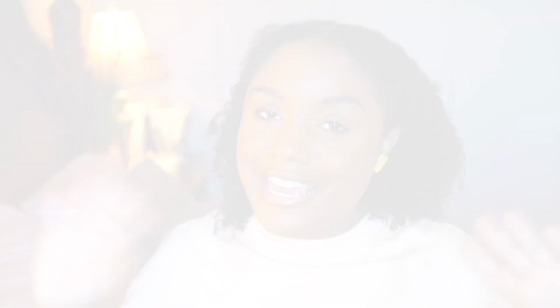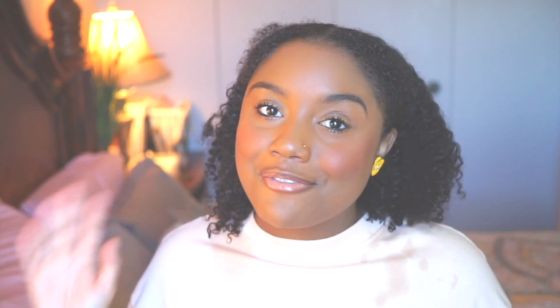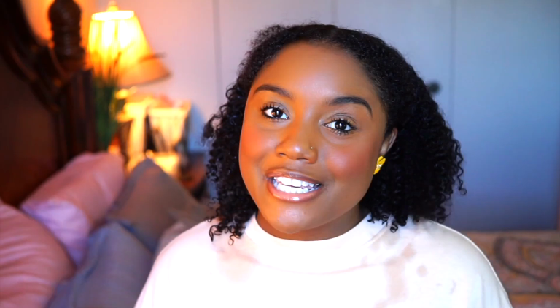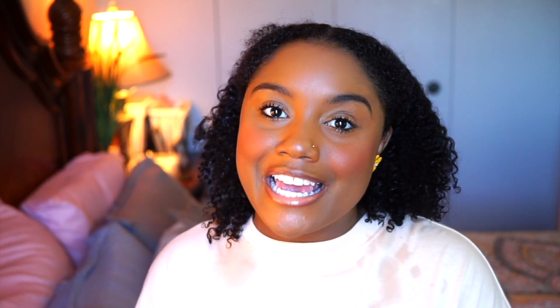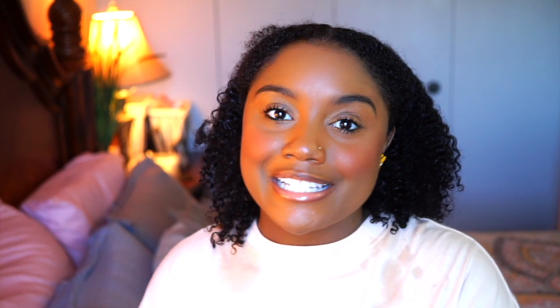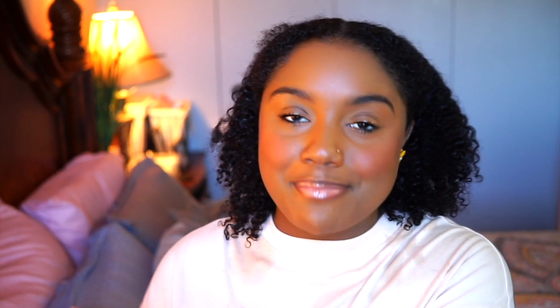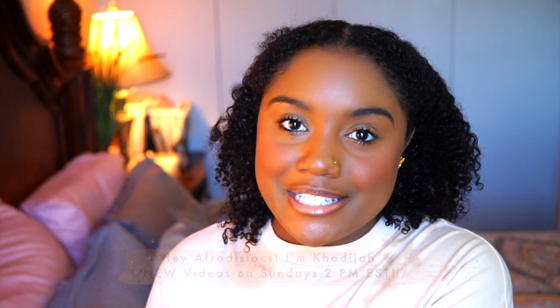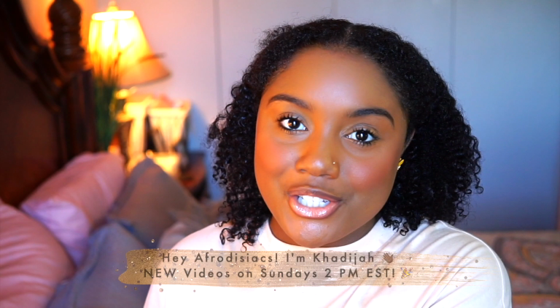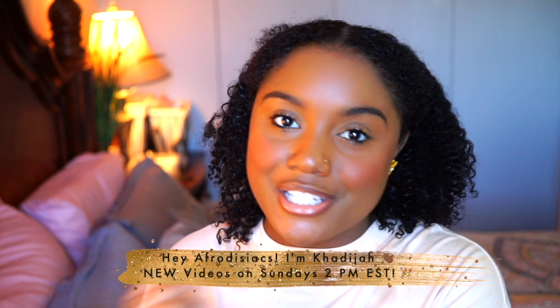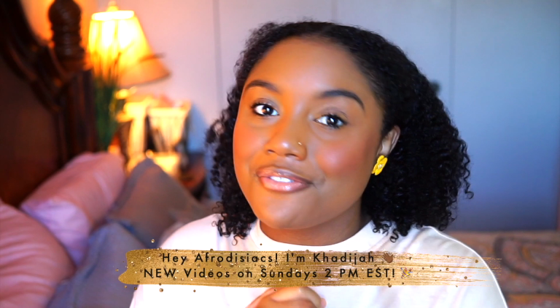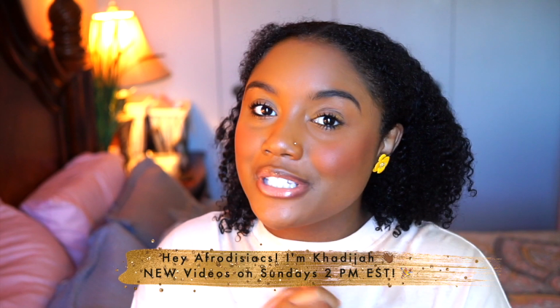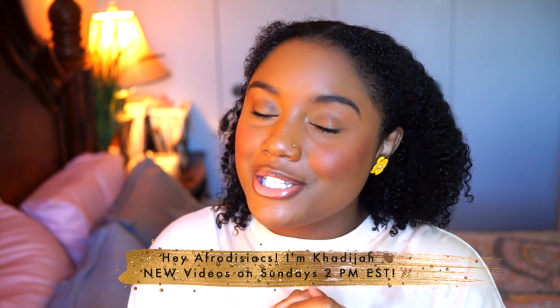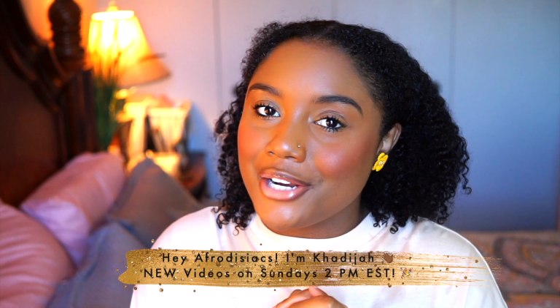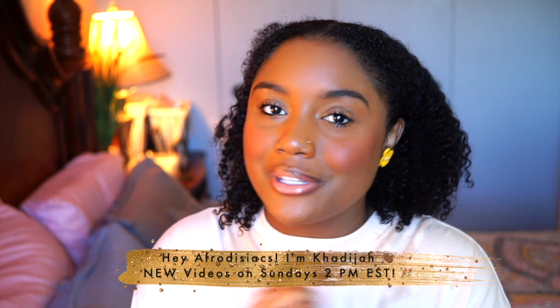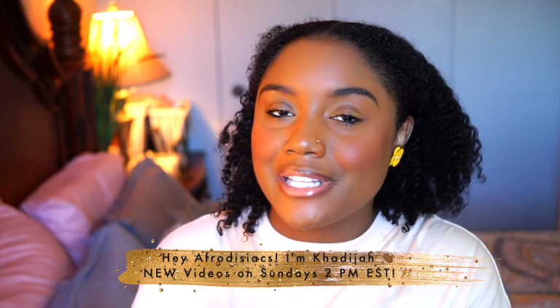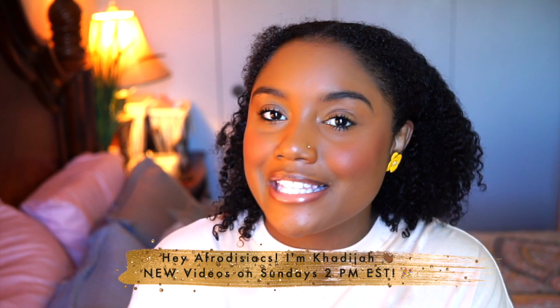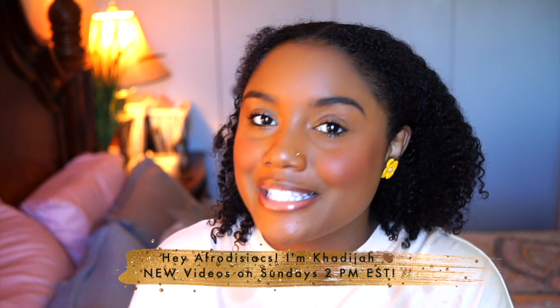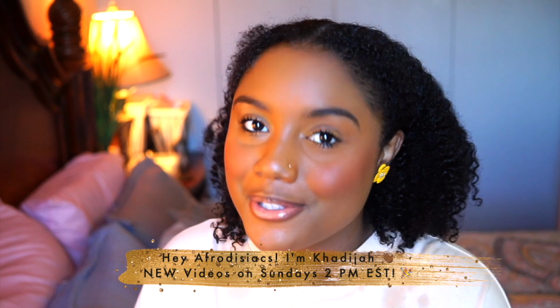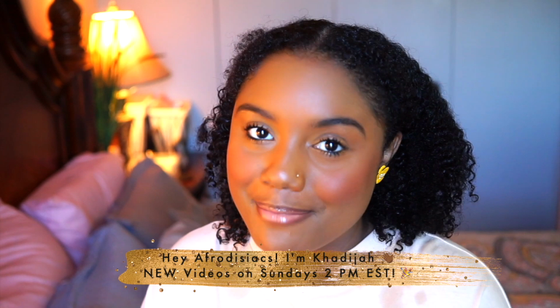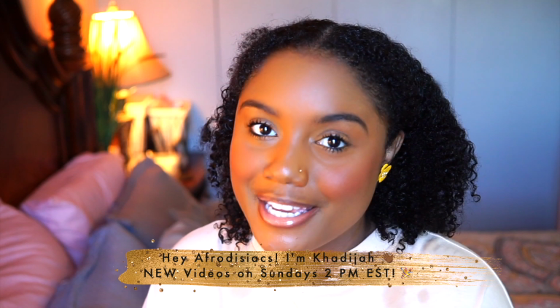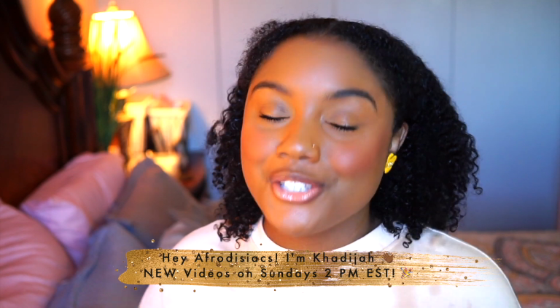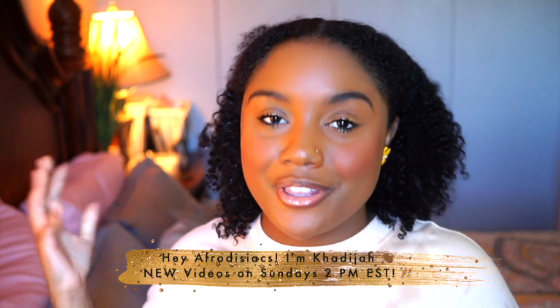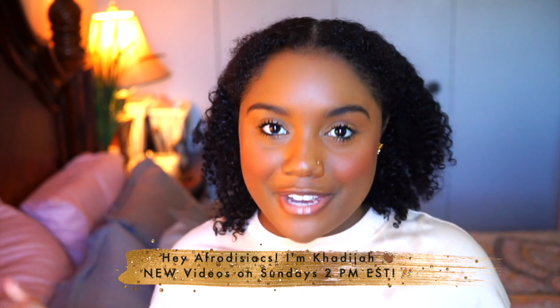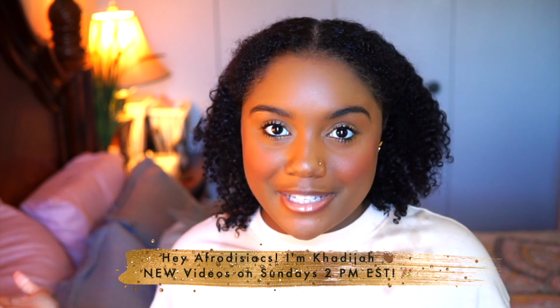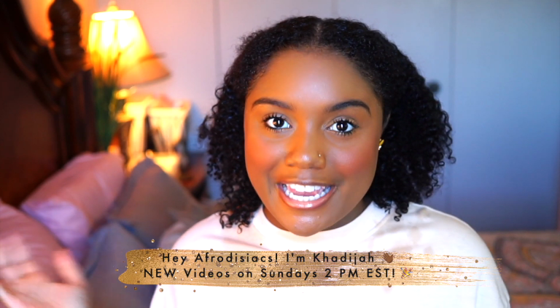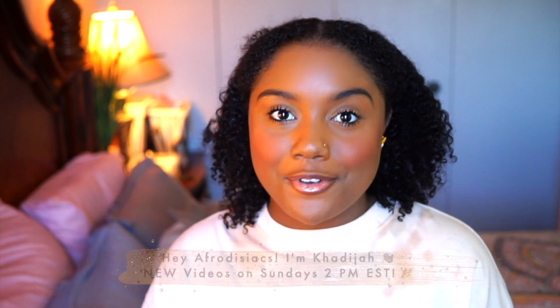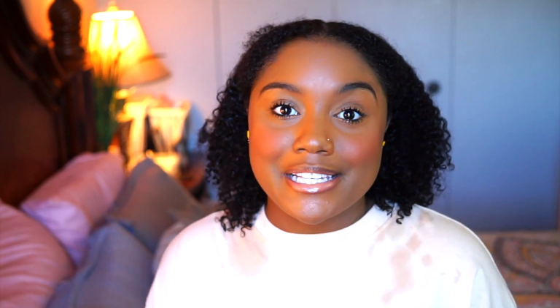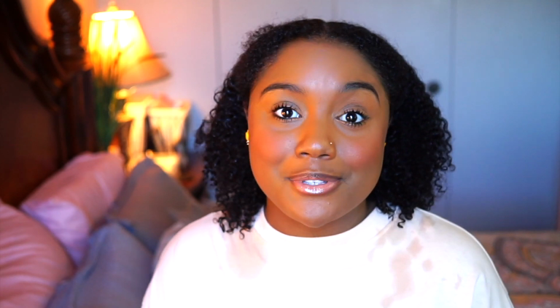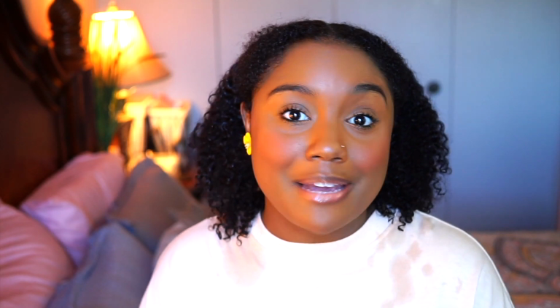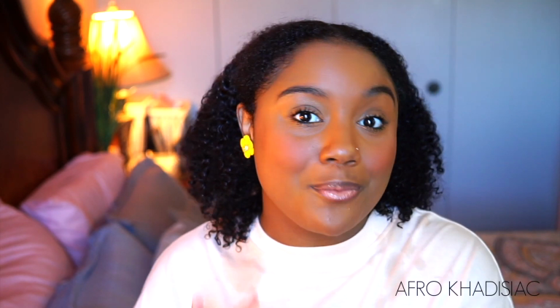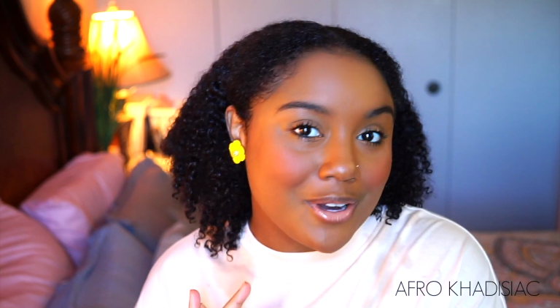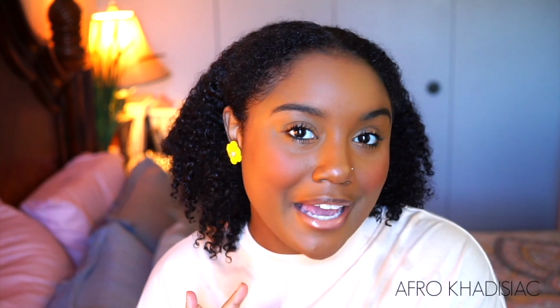Hey Aphrodisiacs, it's me Kadisa. If you're new to my channel then please hit that subscribe button and join the family, and if you're already subscribed then welcome back.